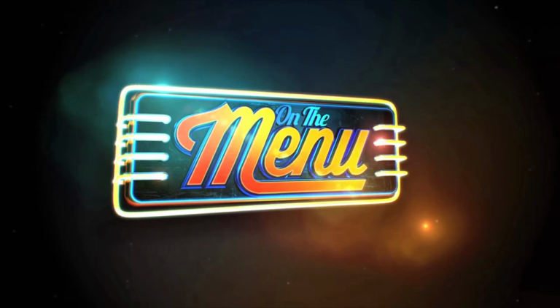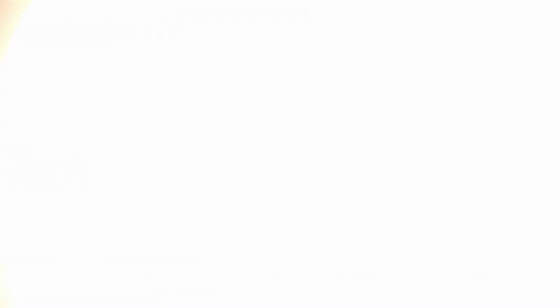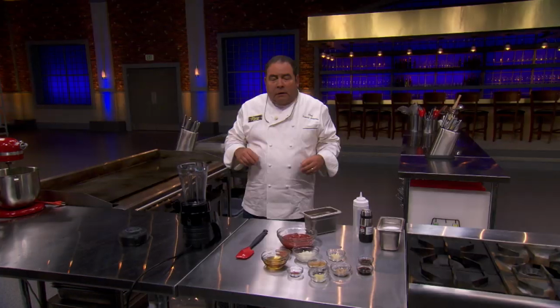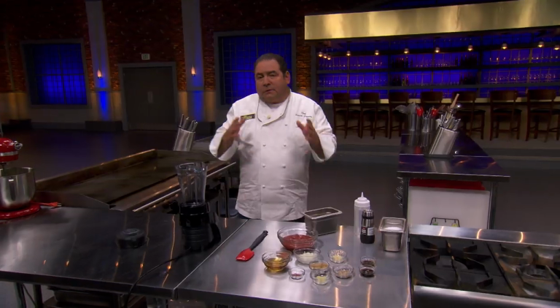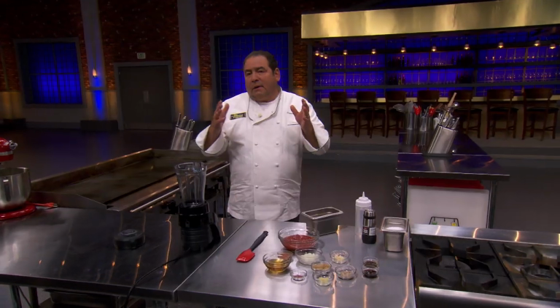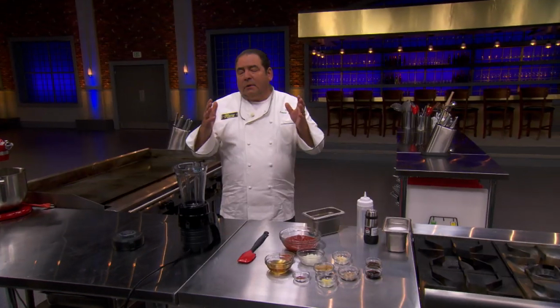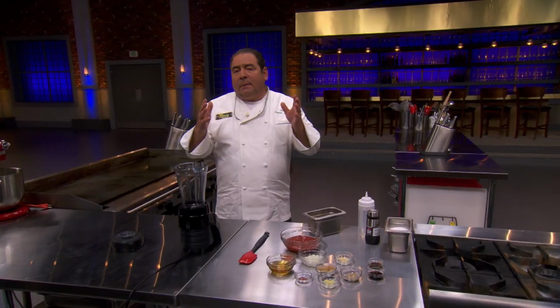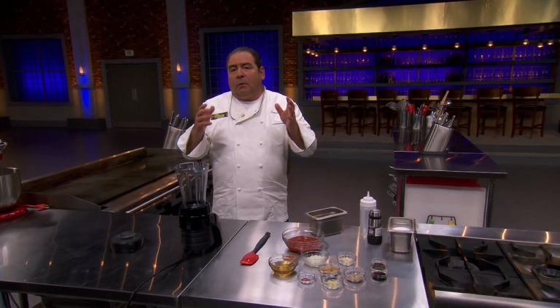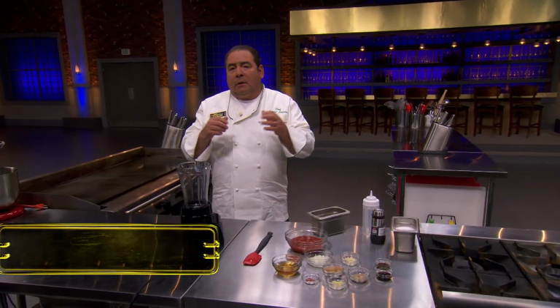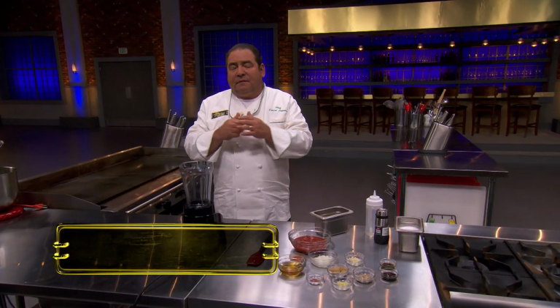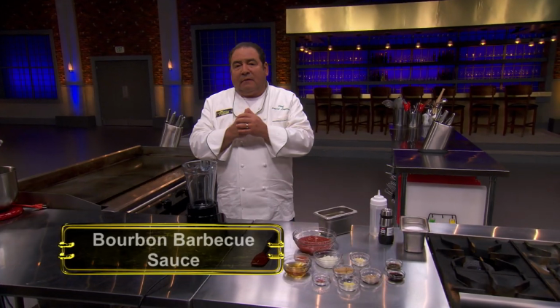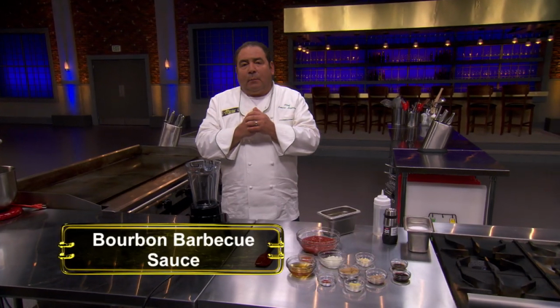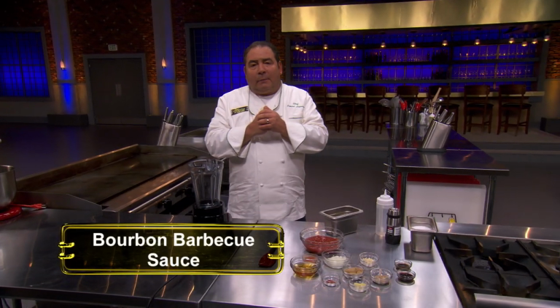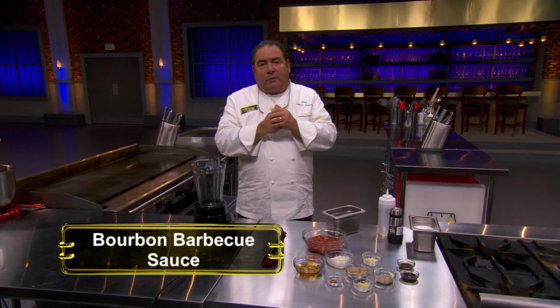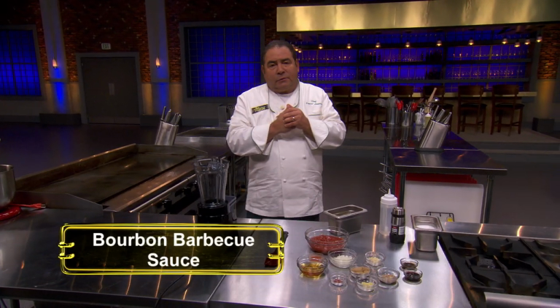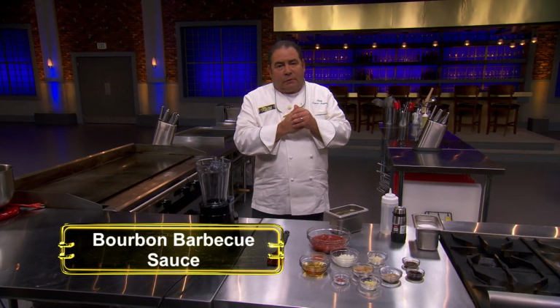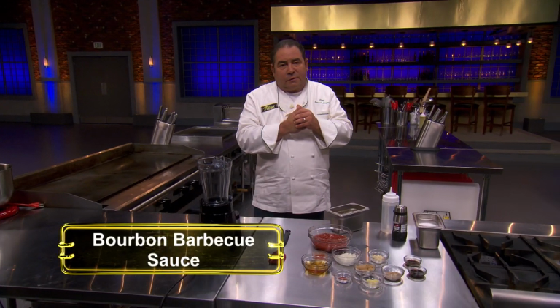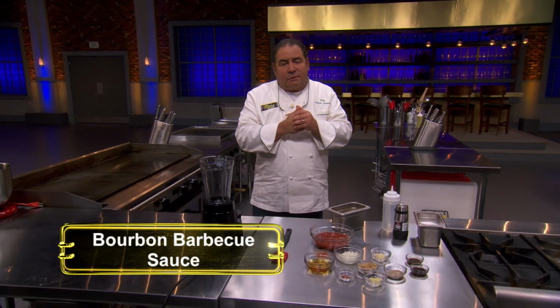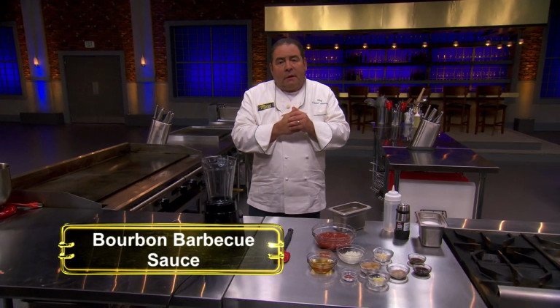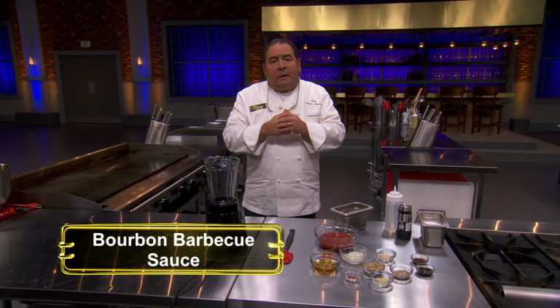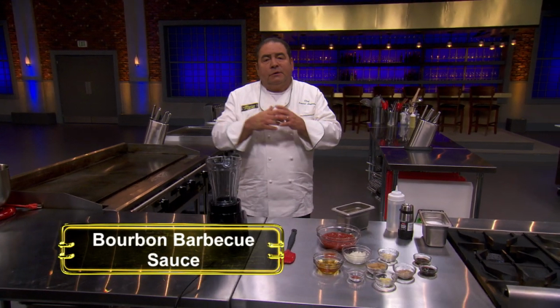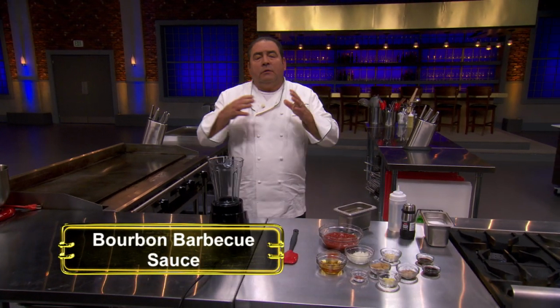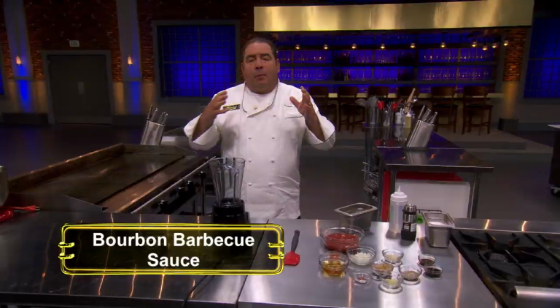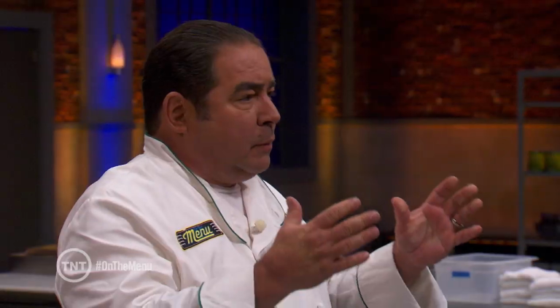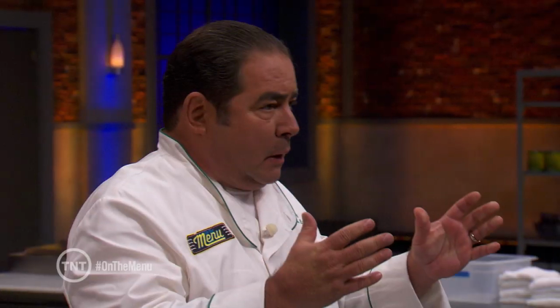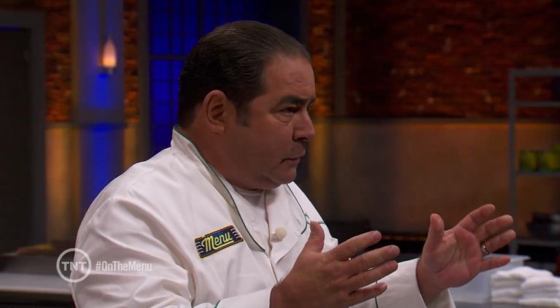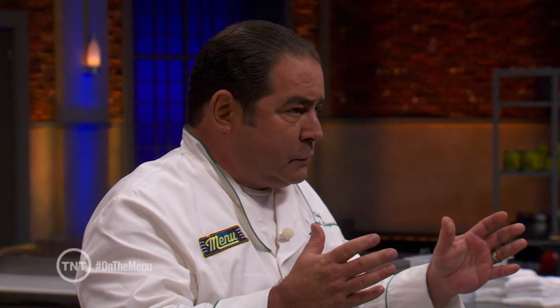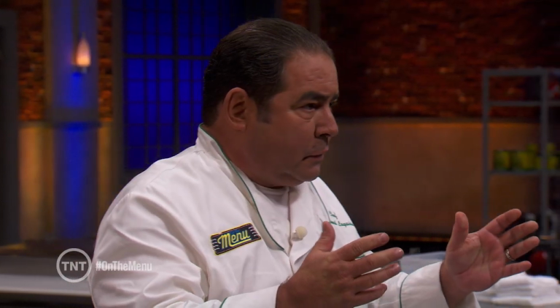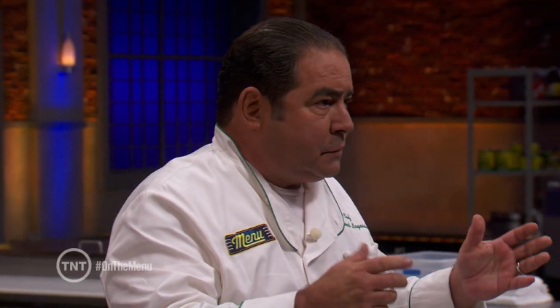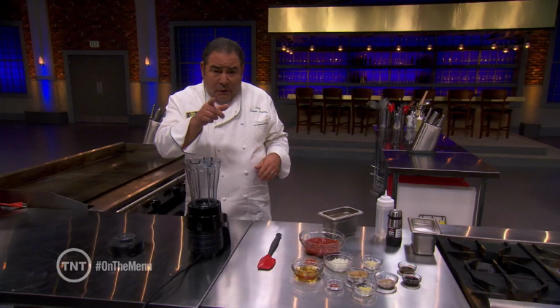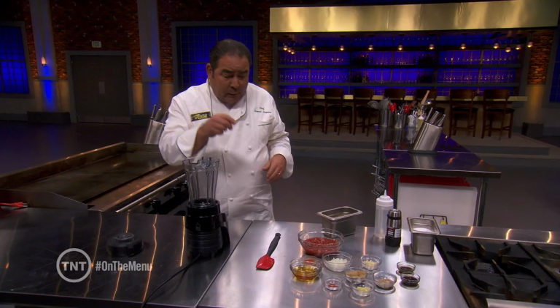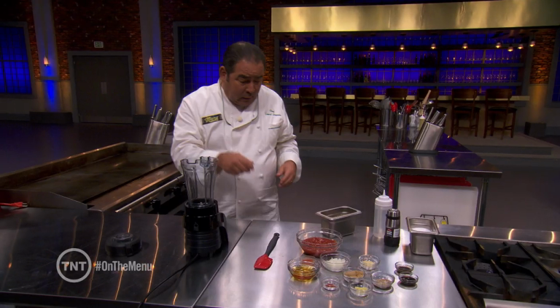Okay, so today we're gonna make one of my favorite barbecue sauces. It's called the bourbon barbecue sauce. Here we go.